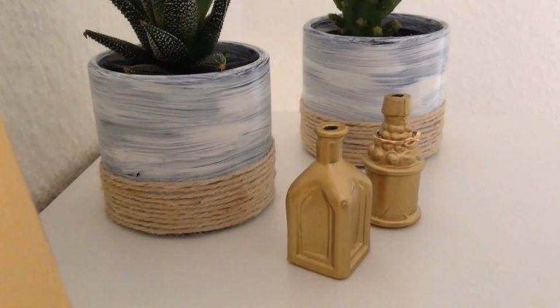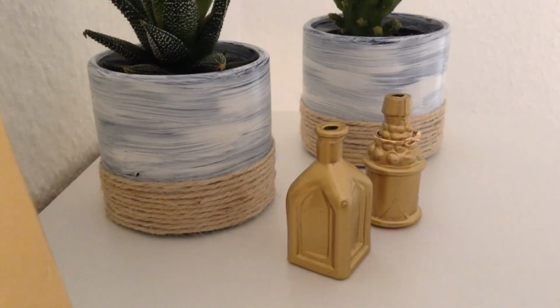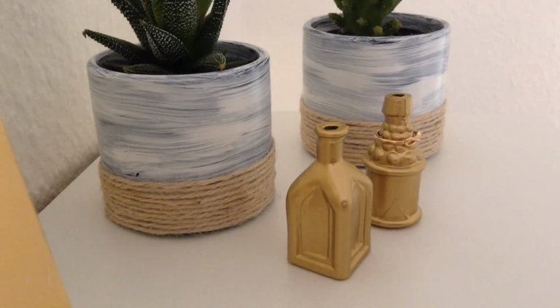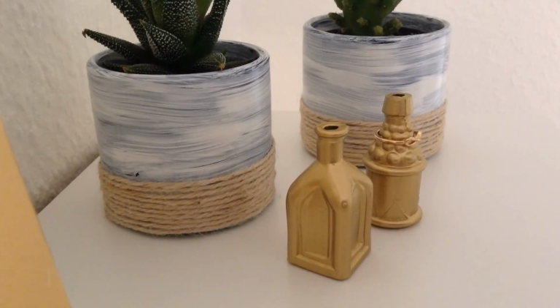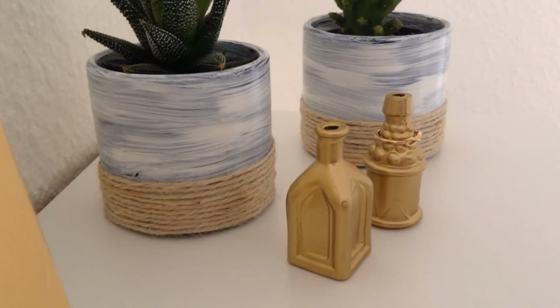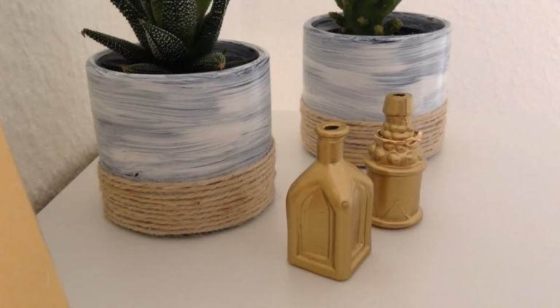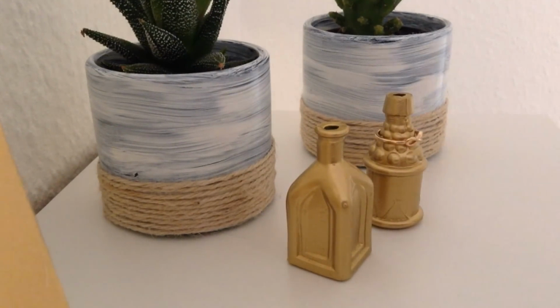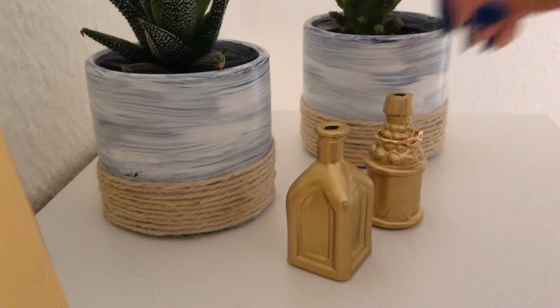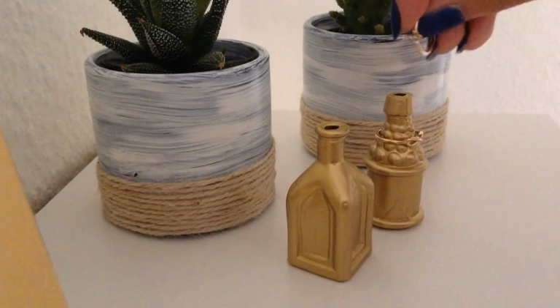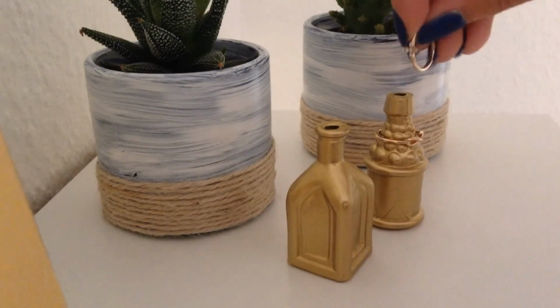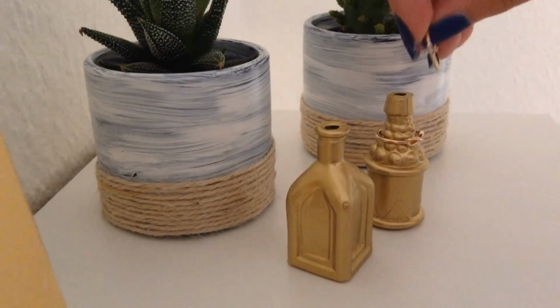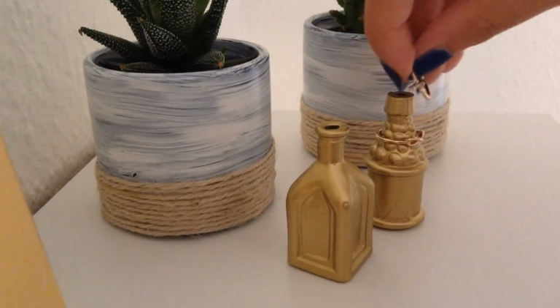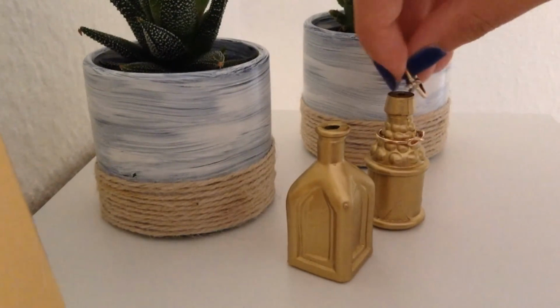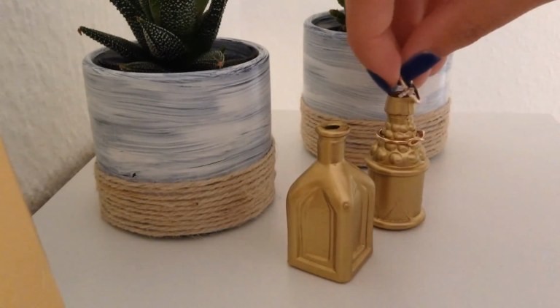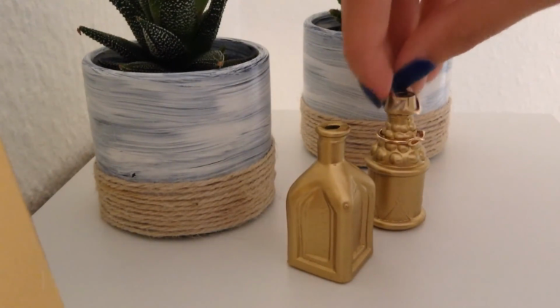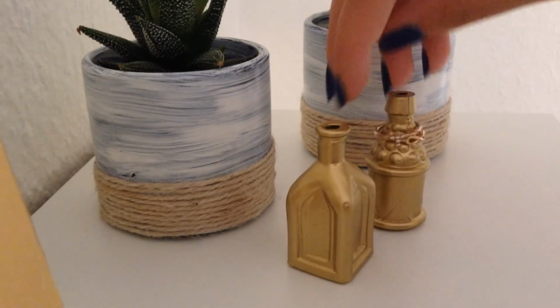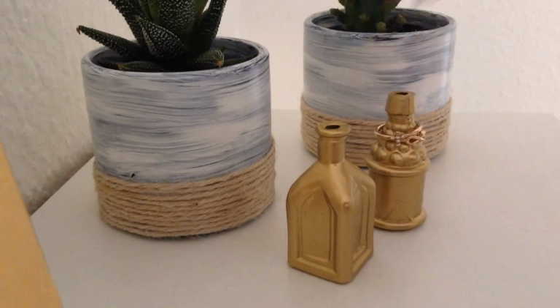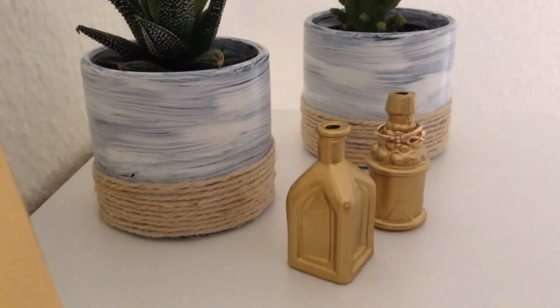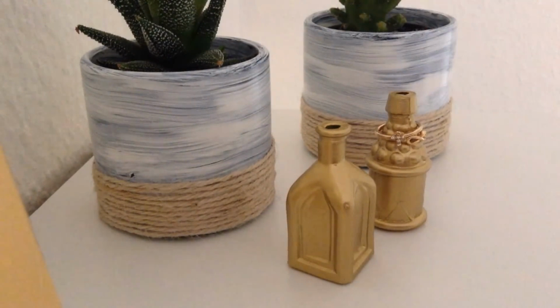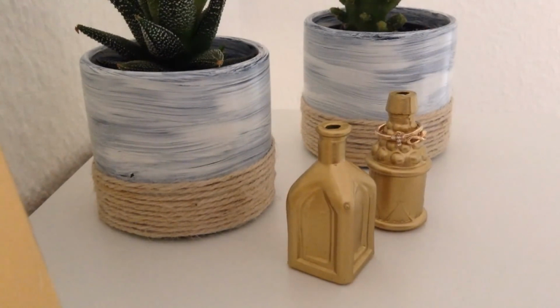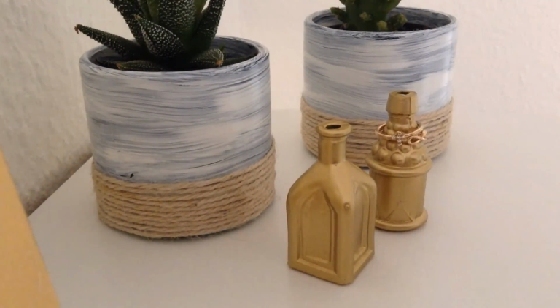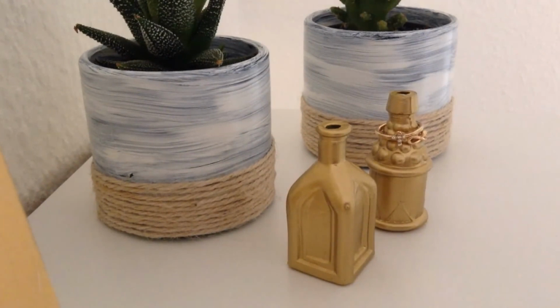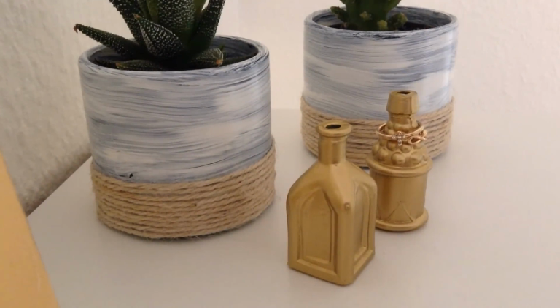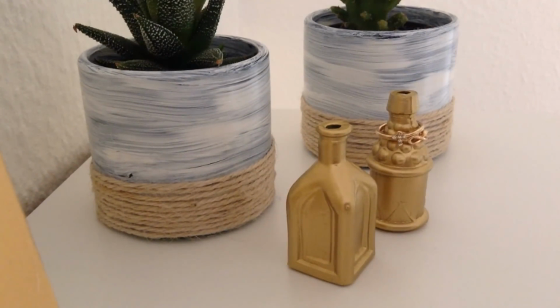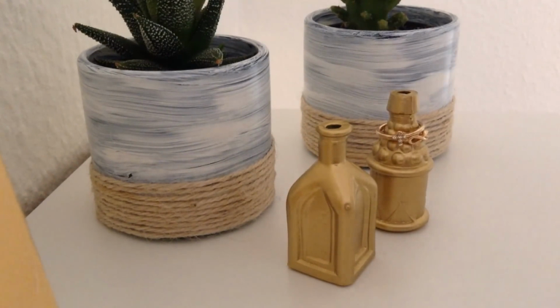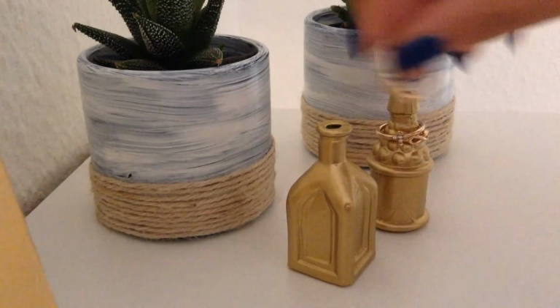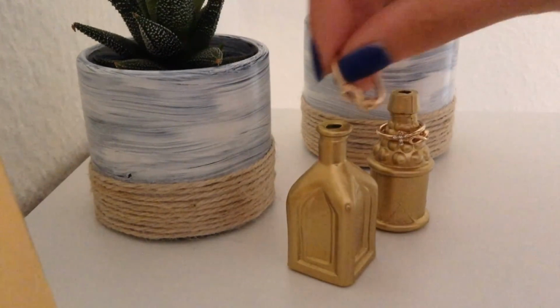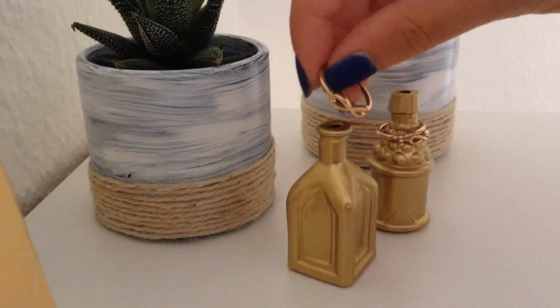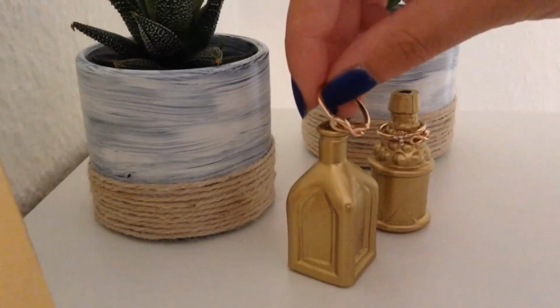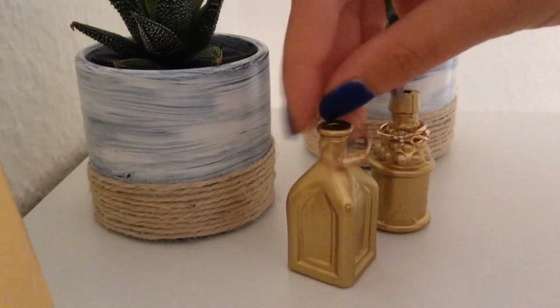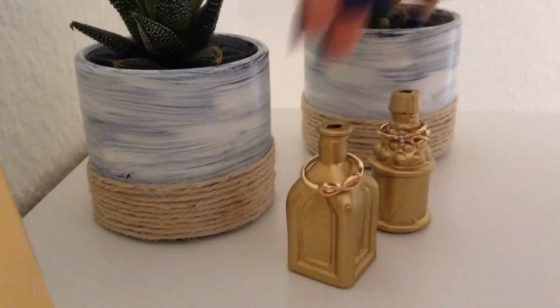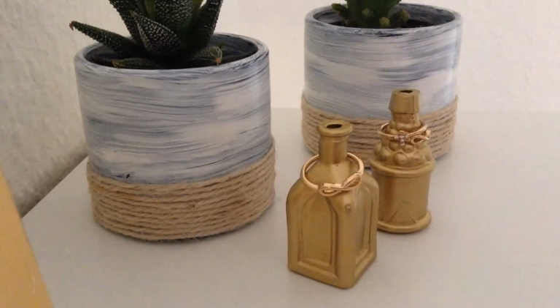When the spray paint was dry, I just added my rings and it was just a perfect display for them.